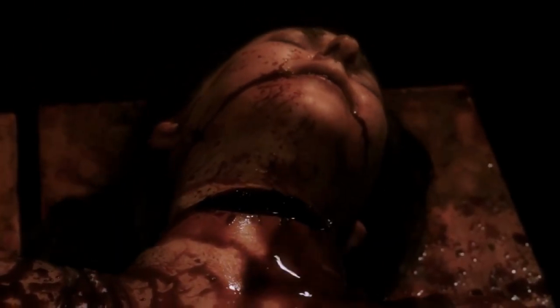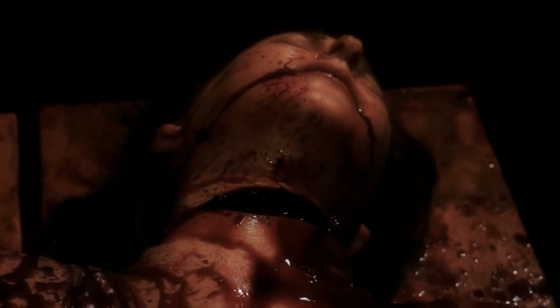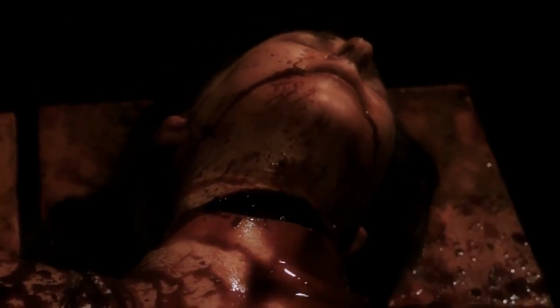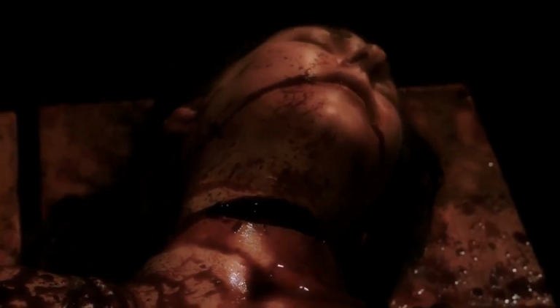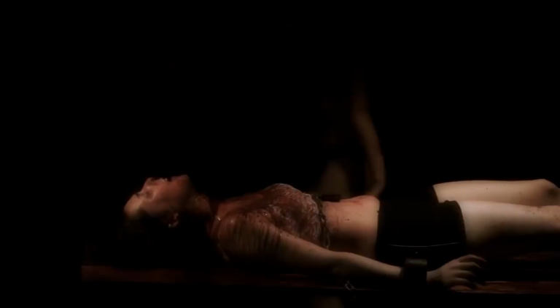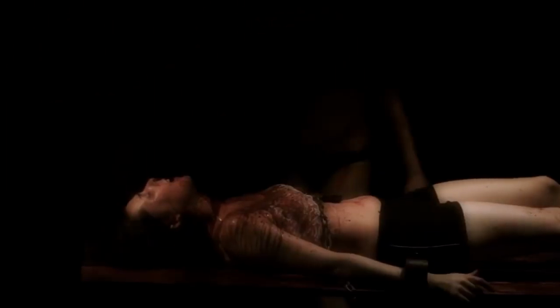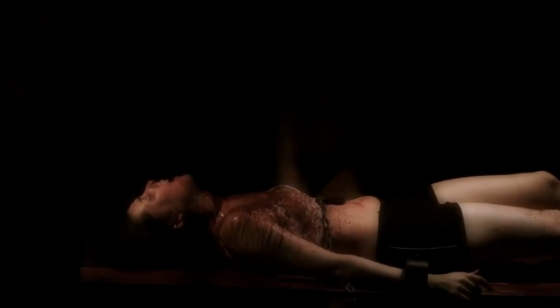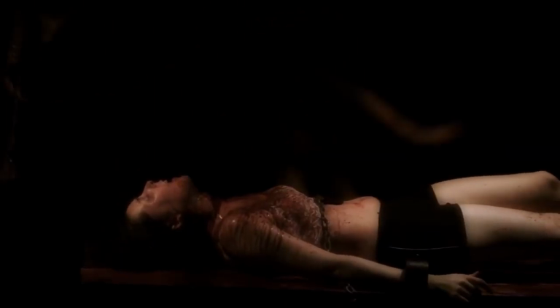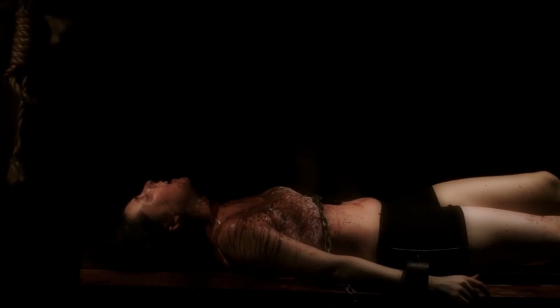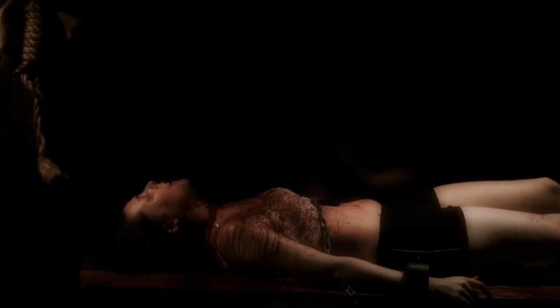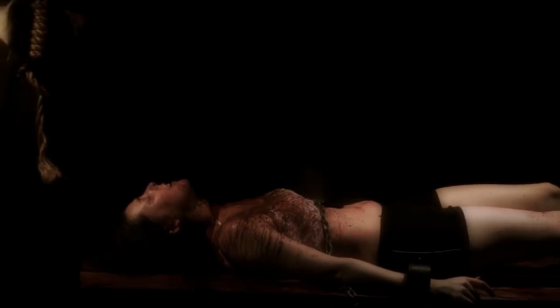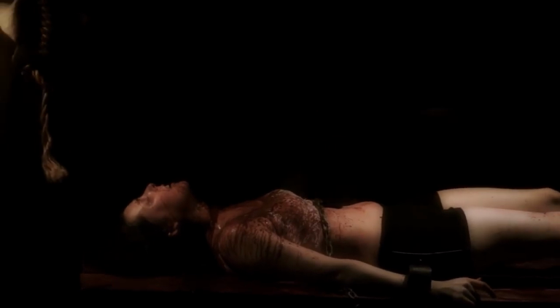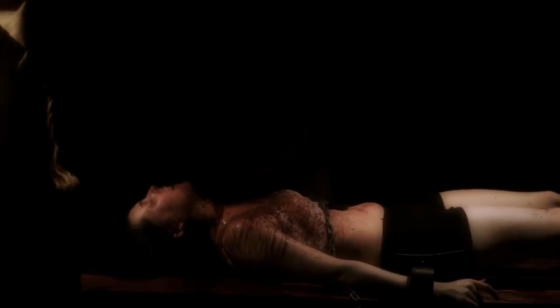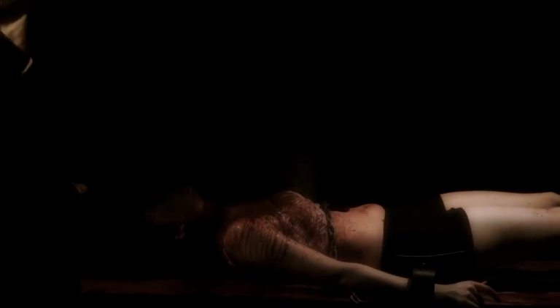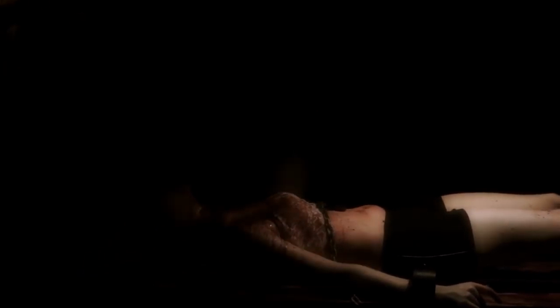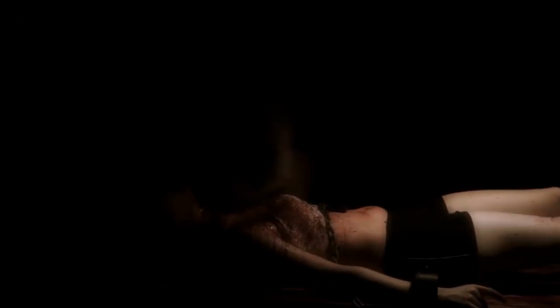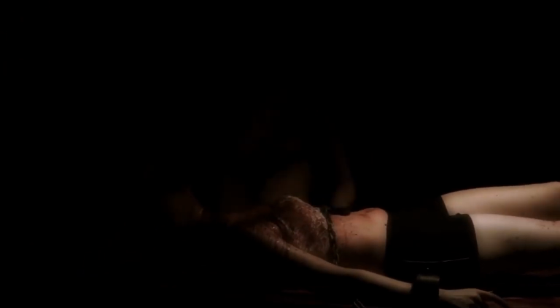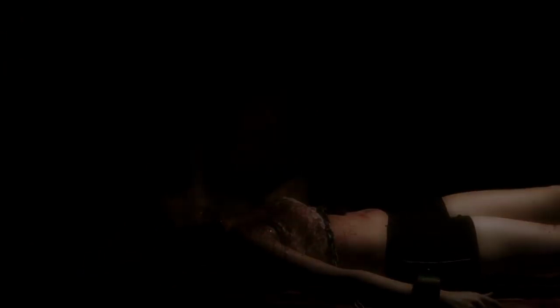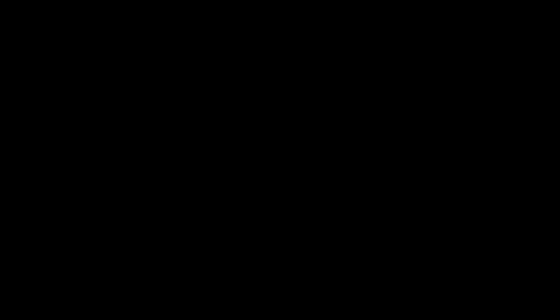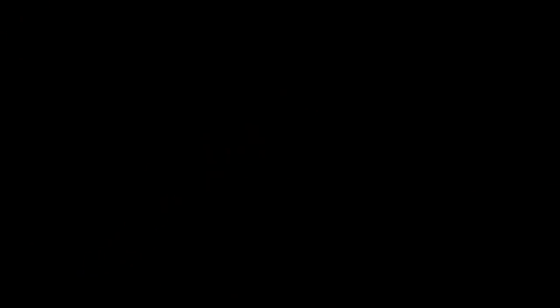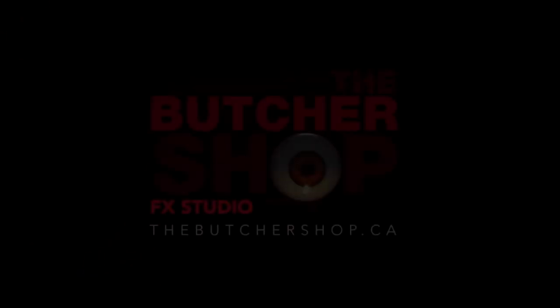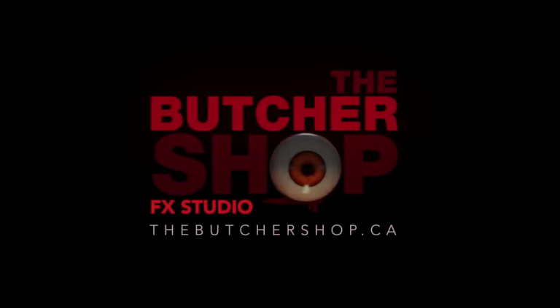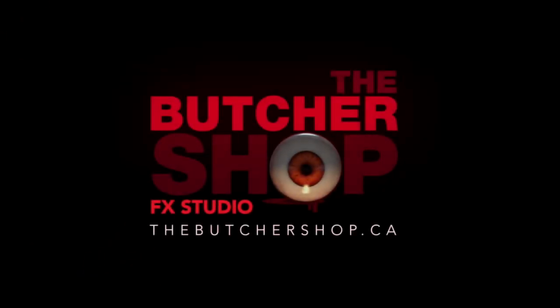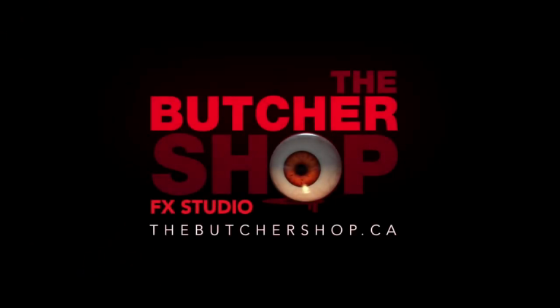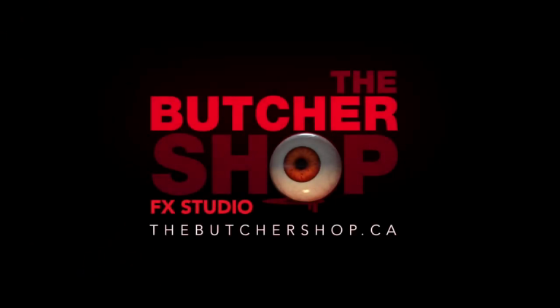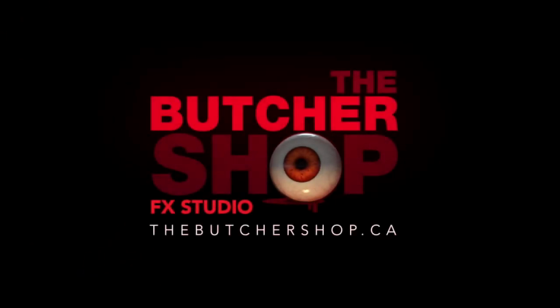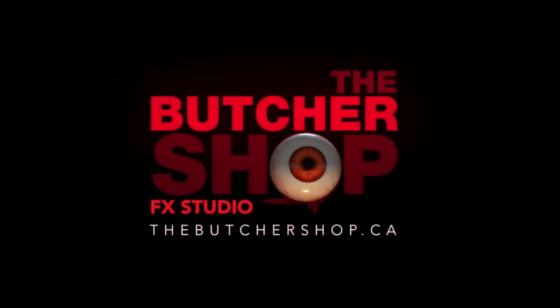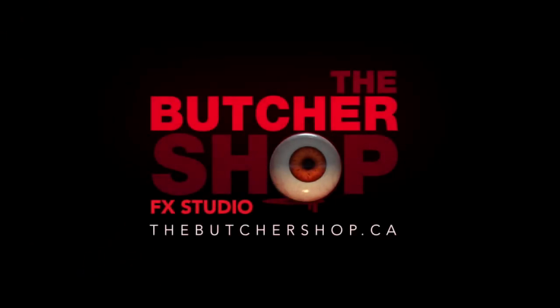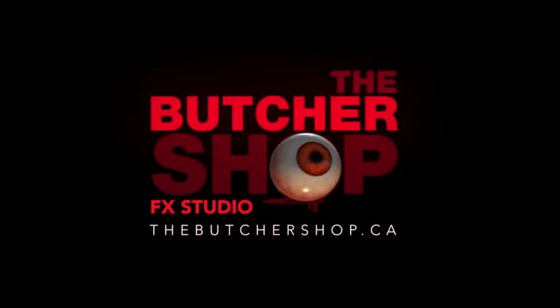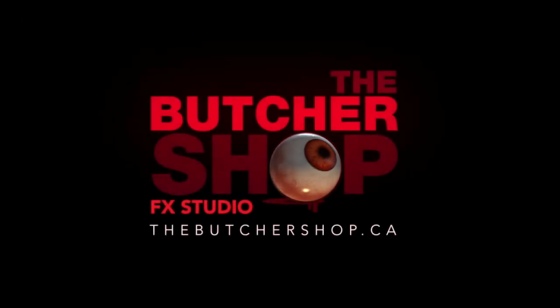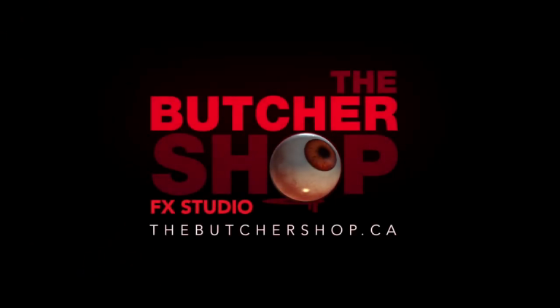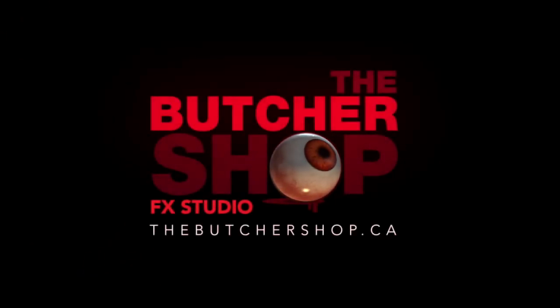Thanks for watching and please subscribe. The Butcher Shop FX Studio.